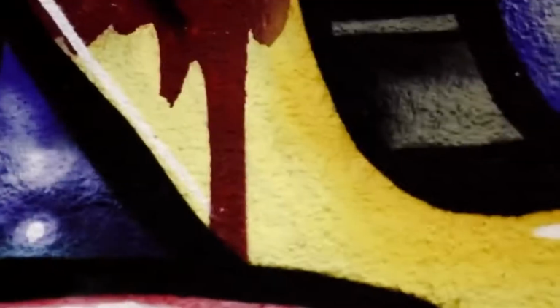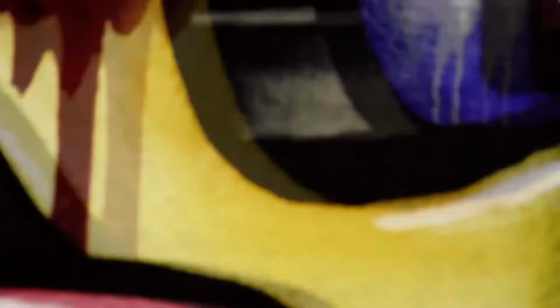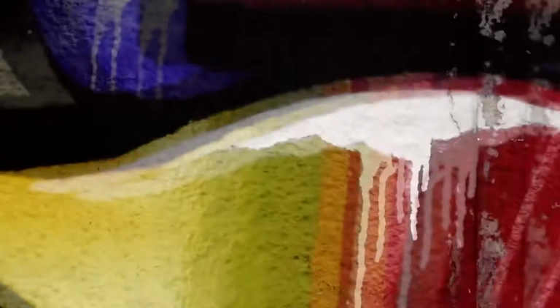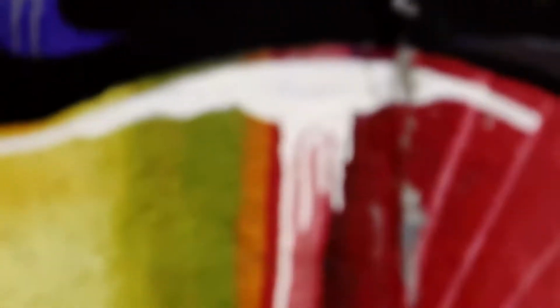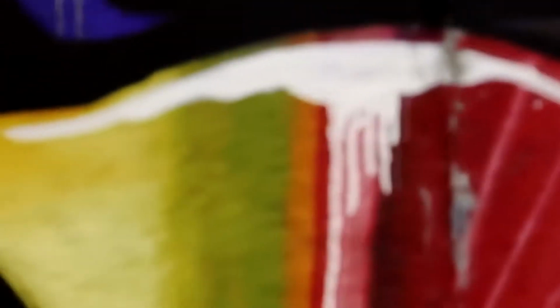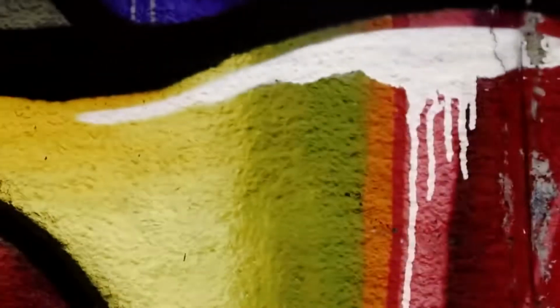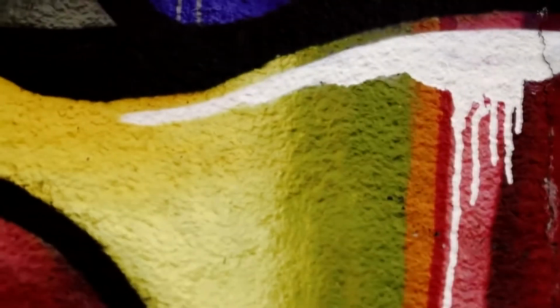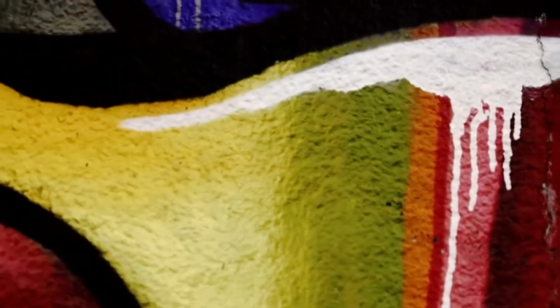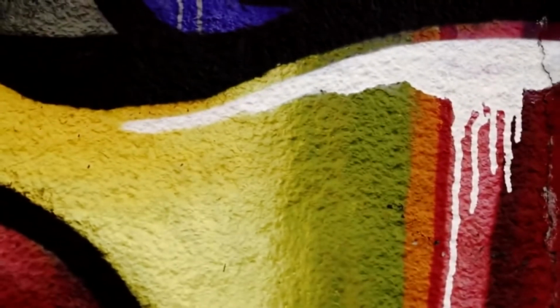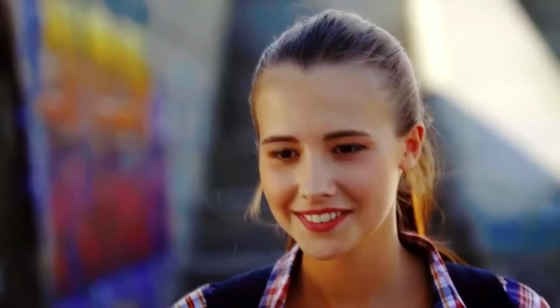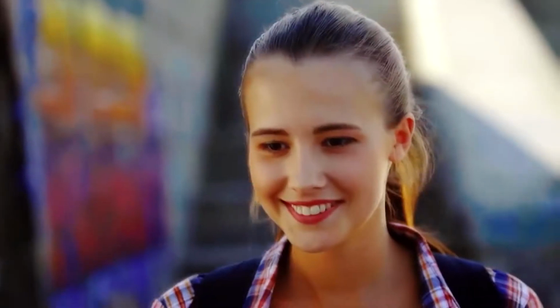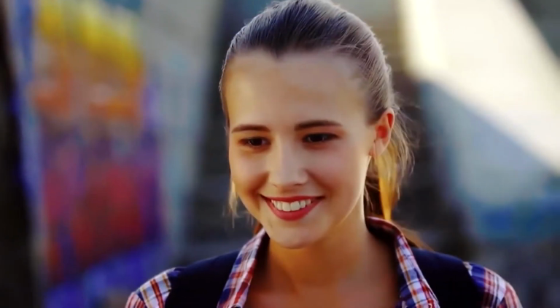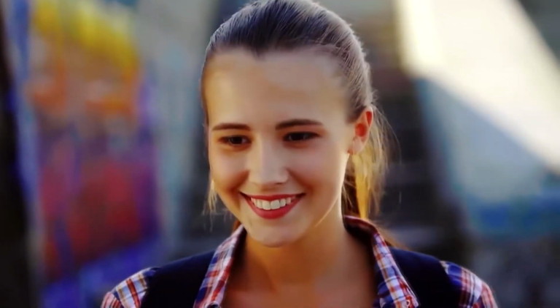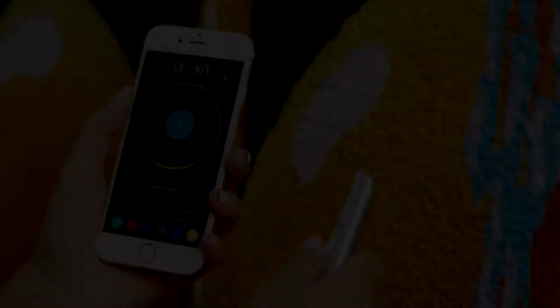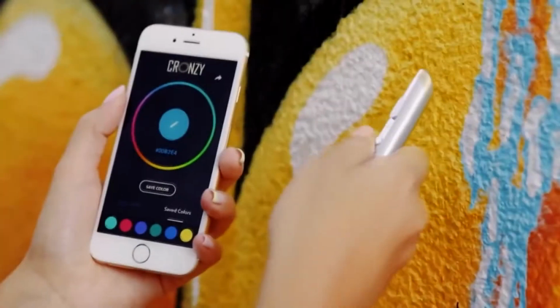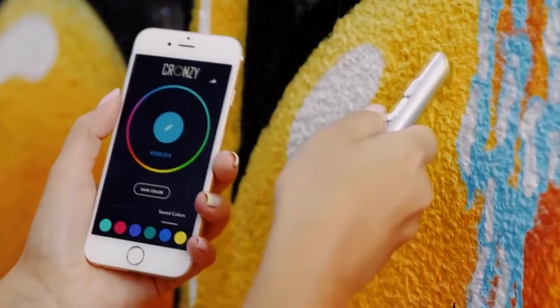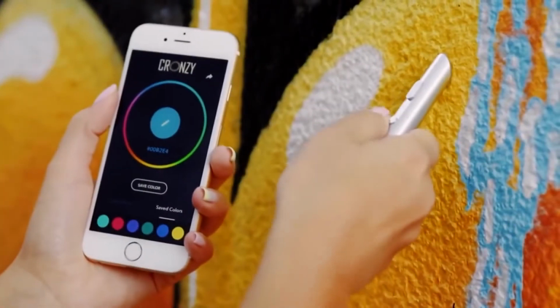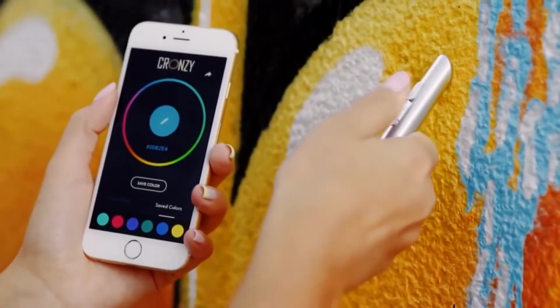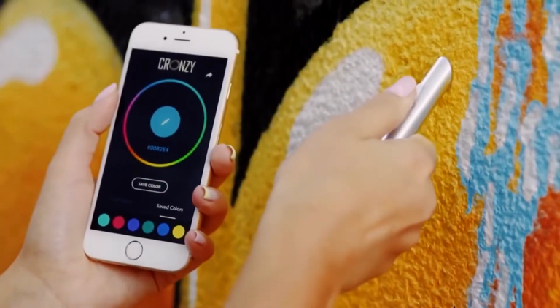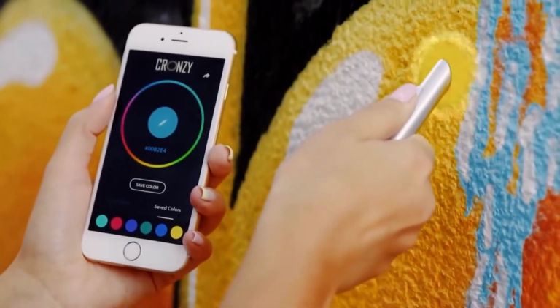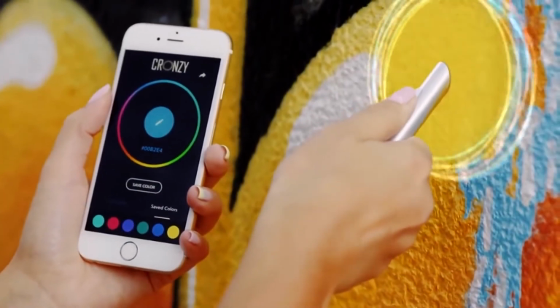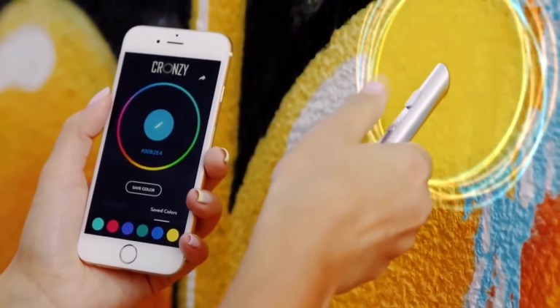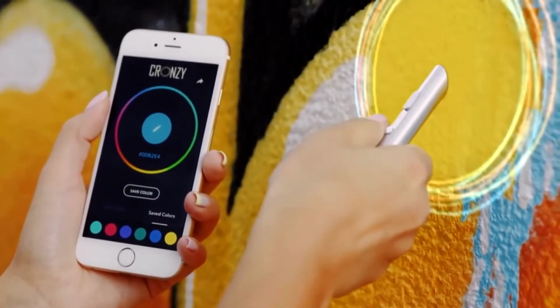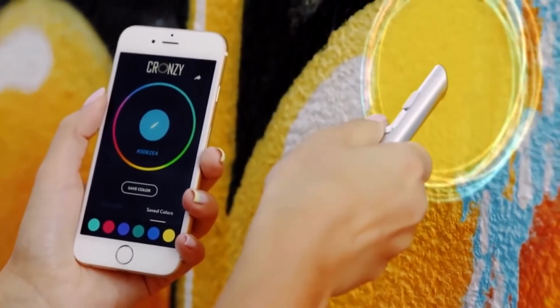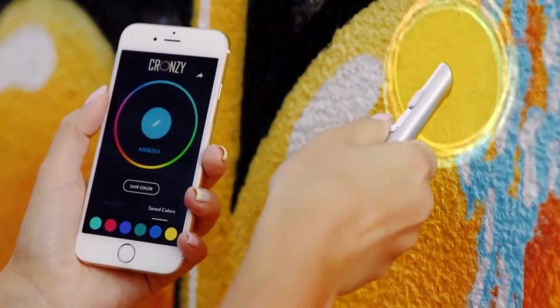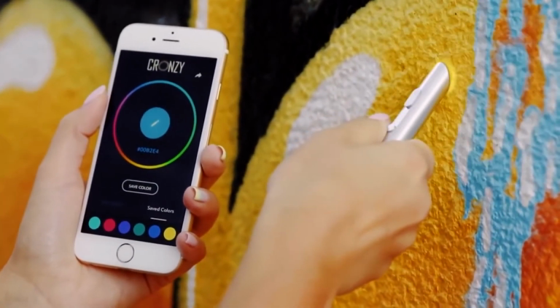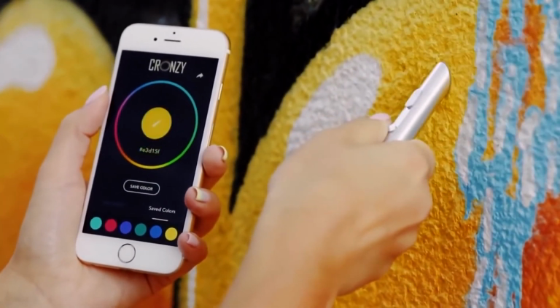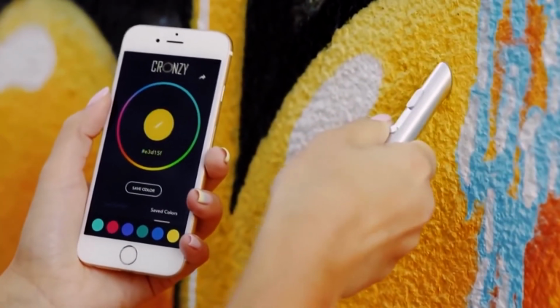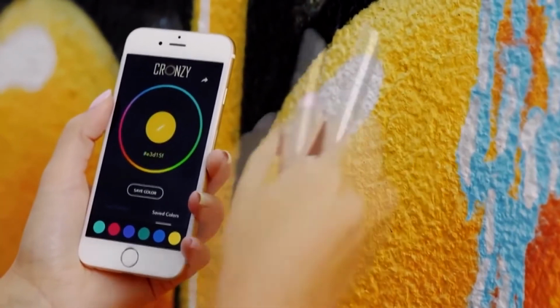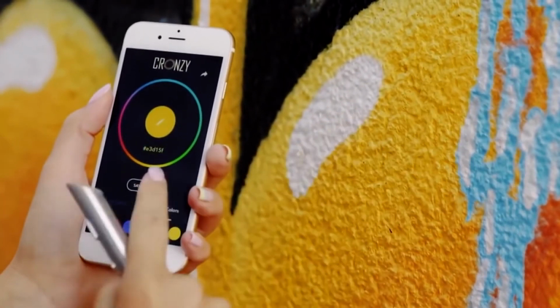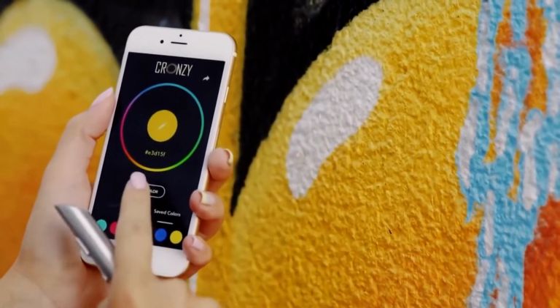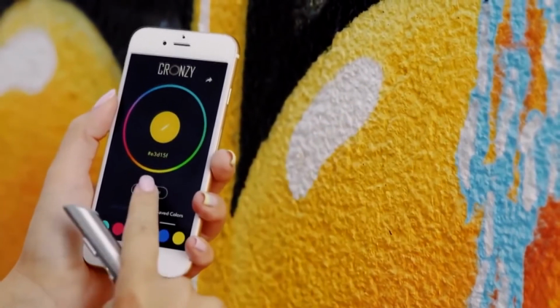Hello there! Today we will talk about an amazing pen, Cronzi. It has a scanner which allows you to indicate and reproduce any color.